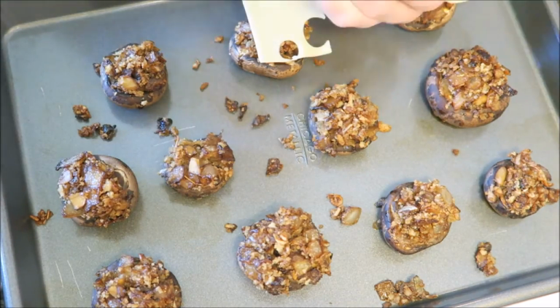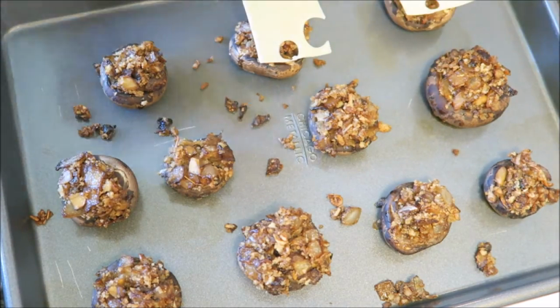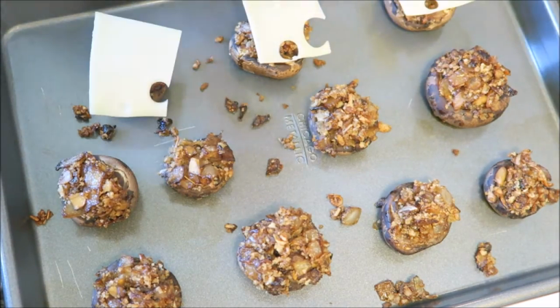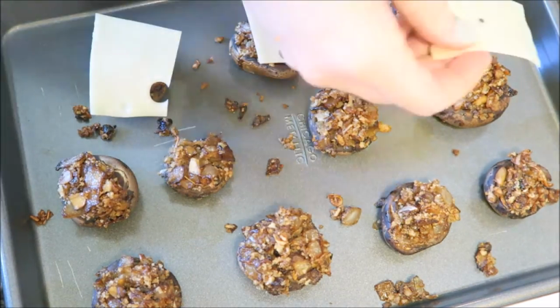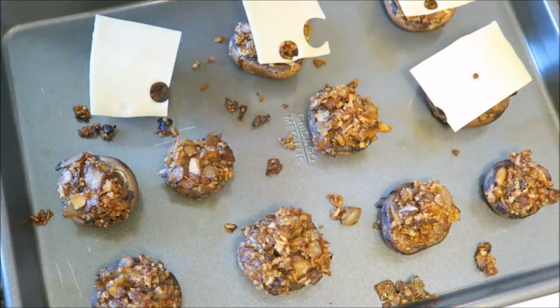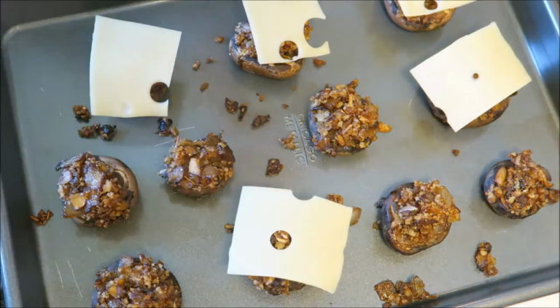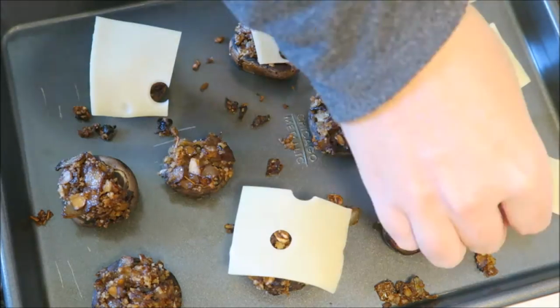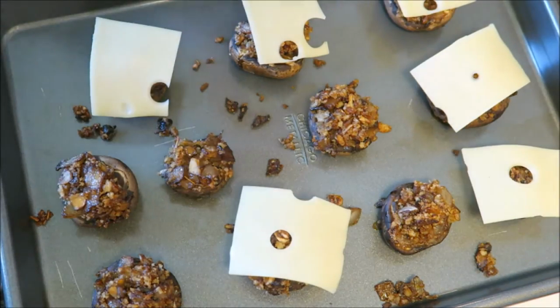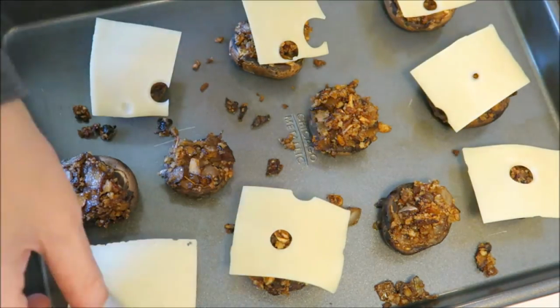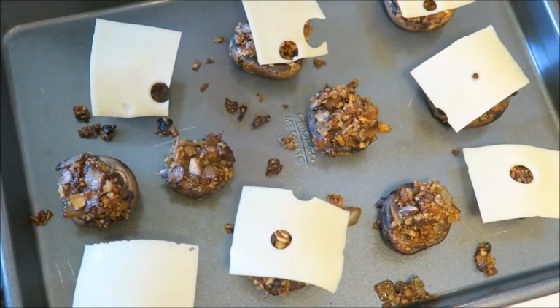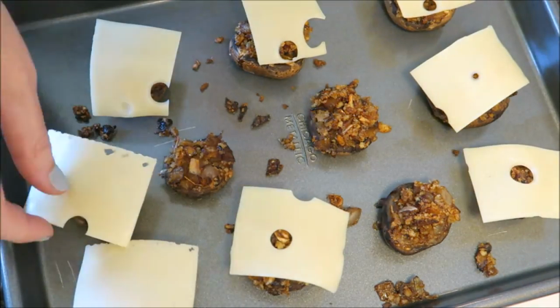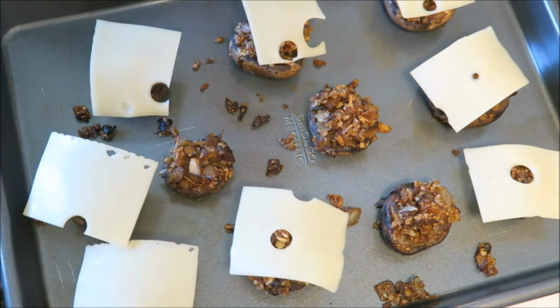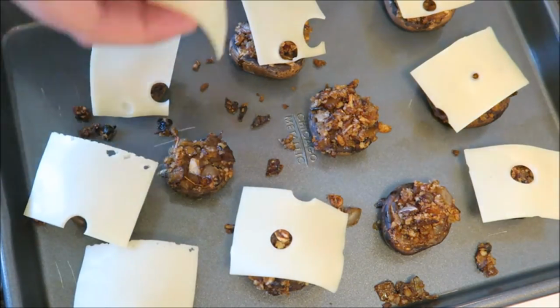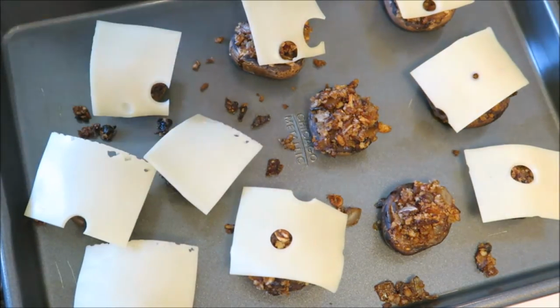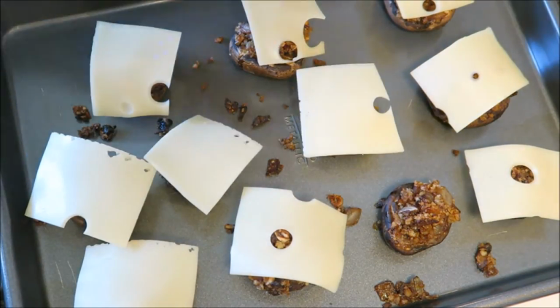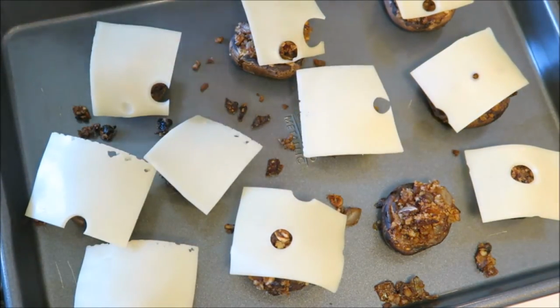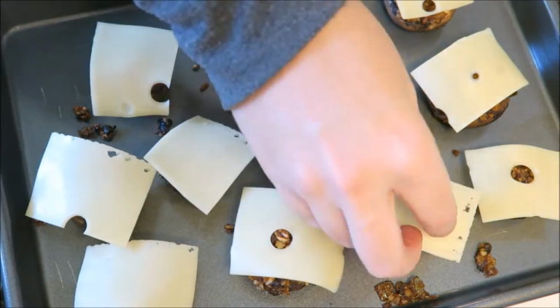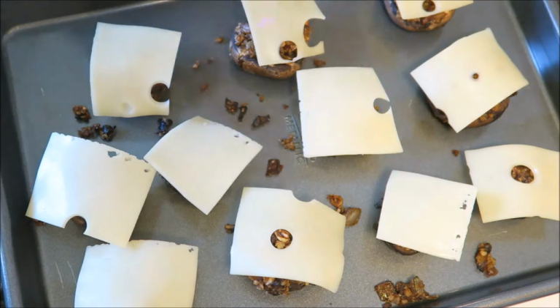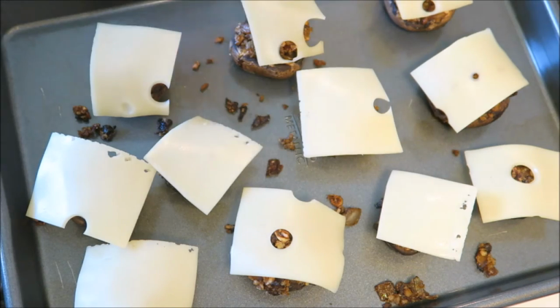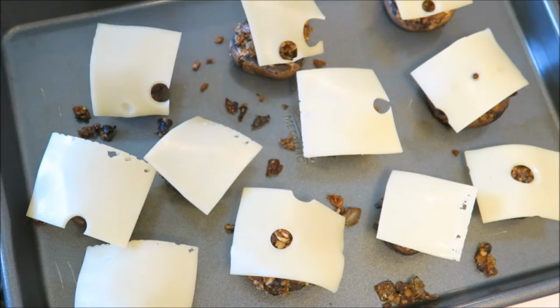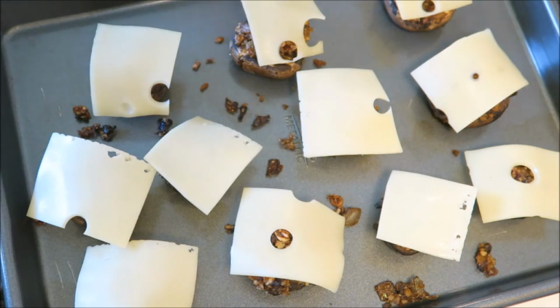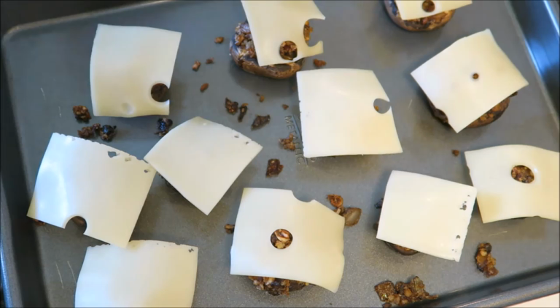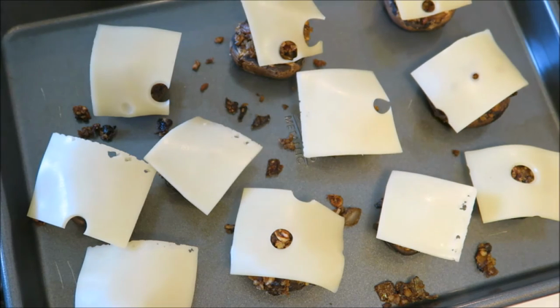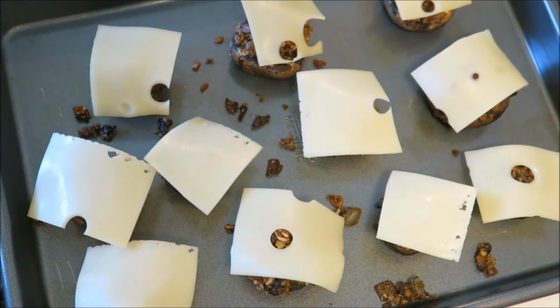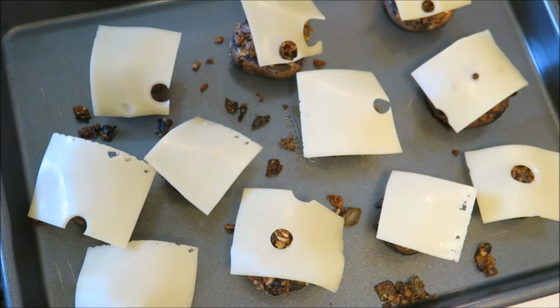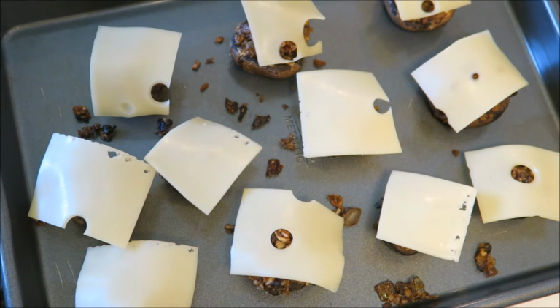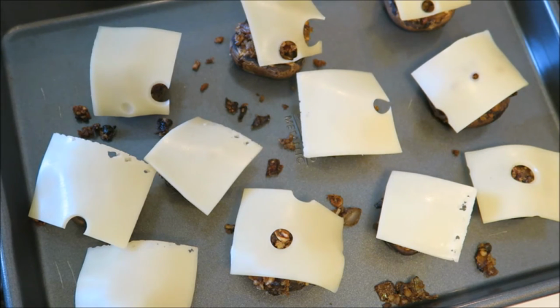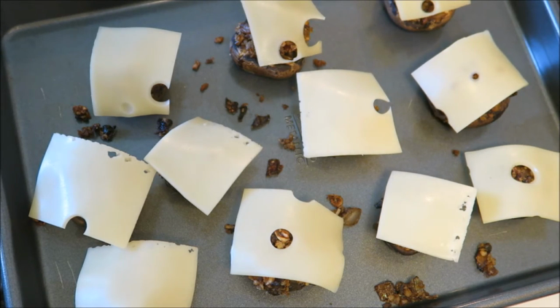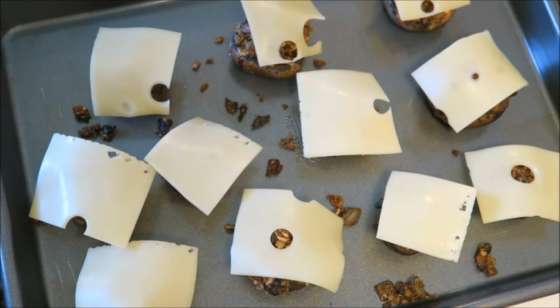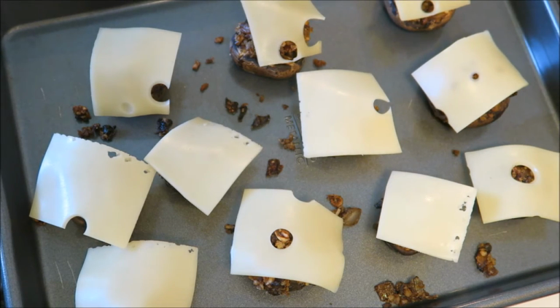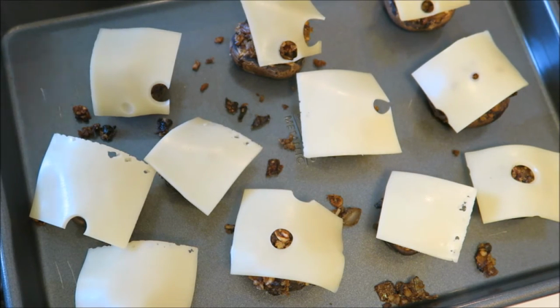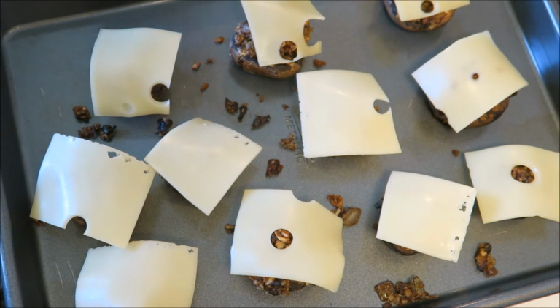Now it's time to add the cheese and place the mushrooms back in the oven until the cheese is completely melted.